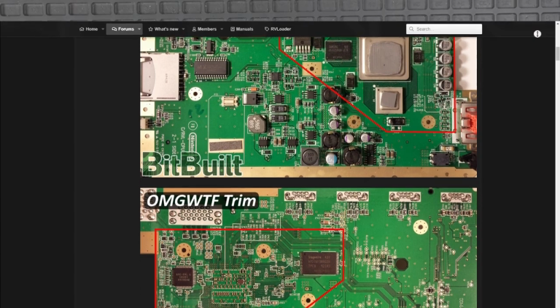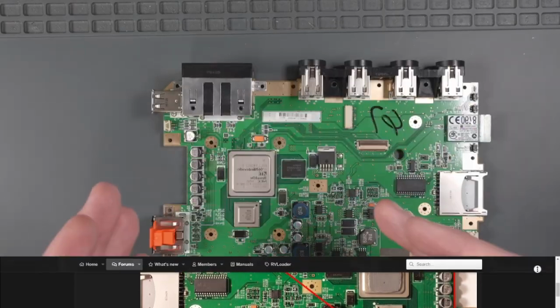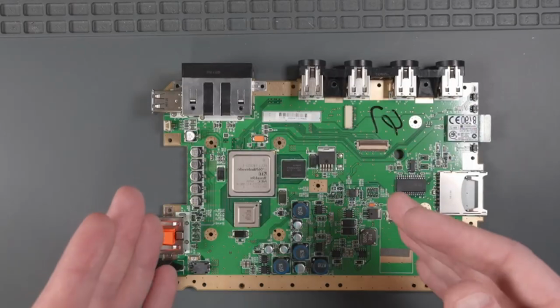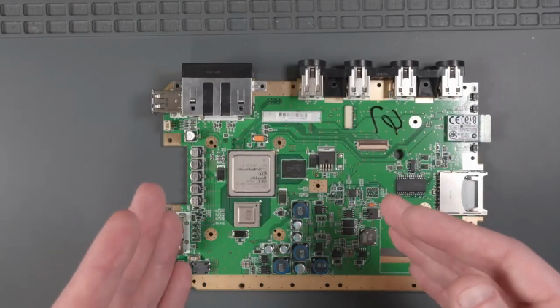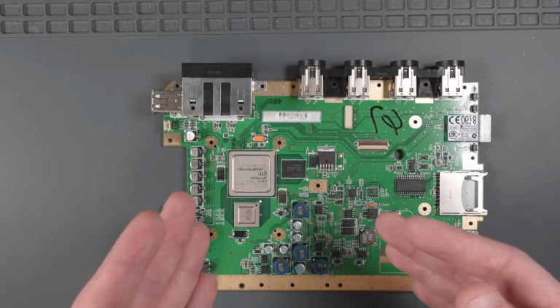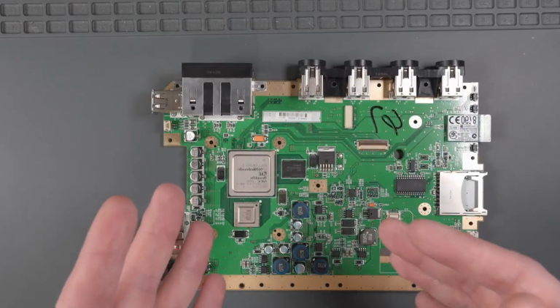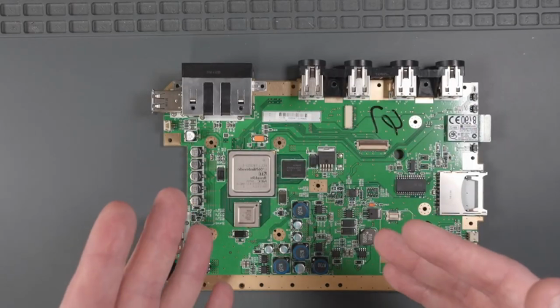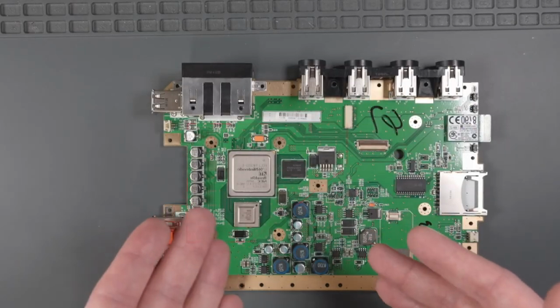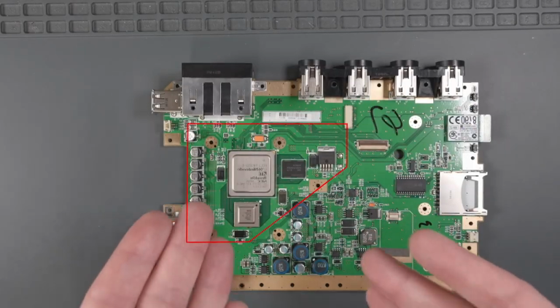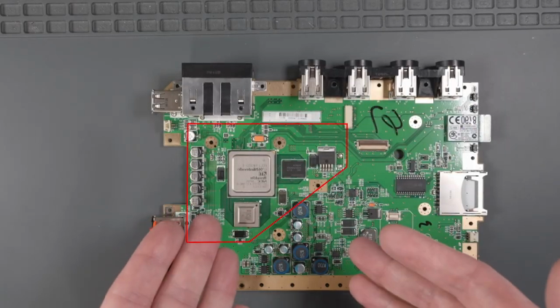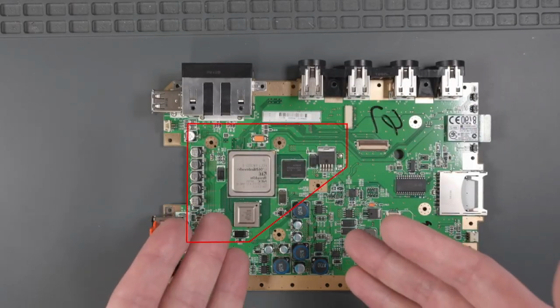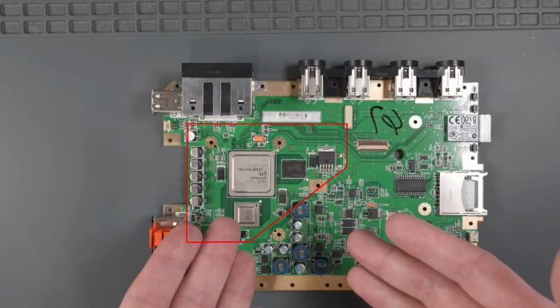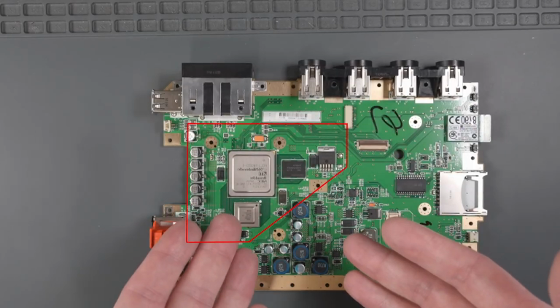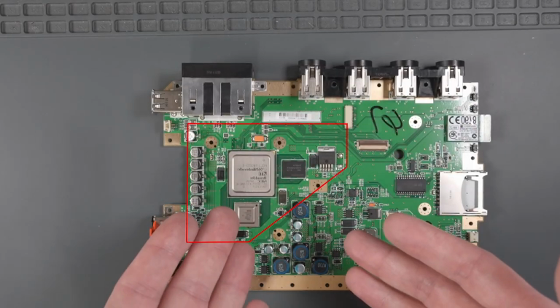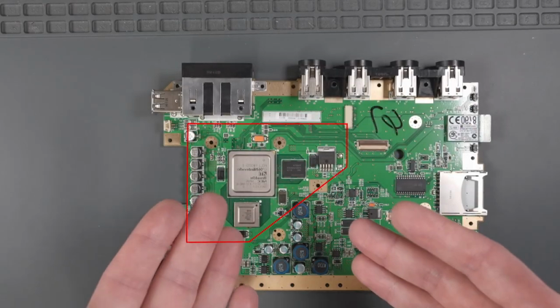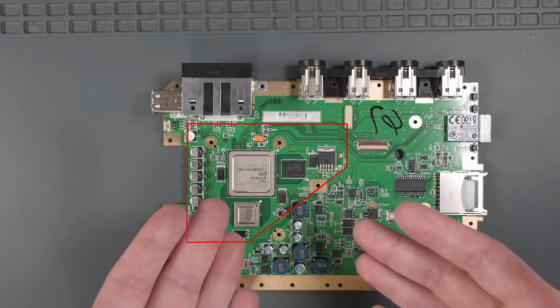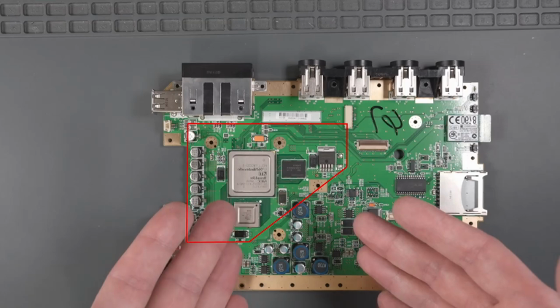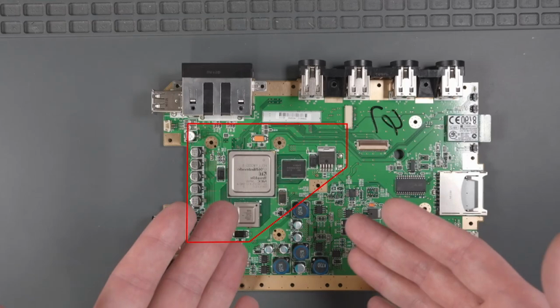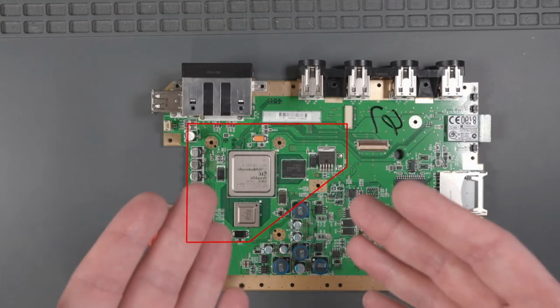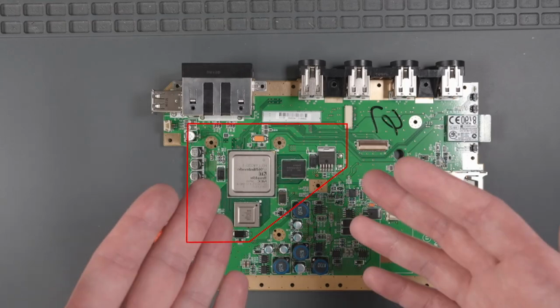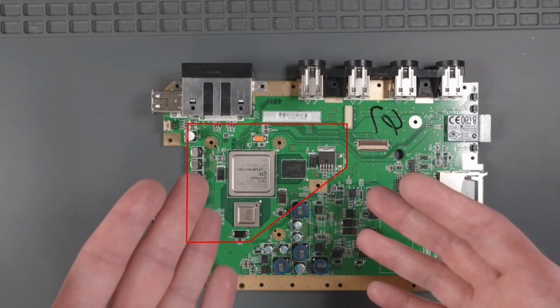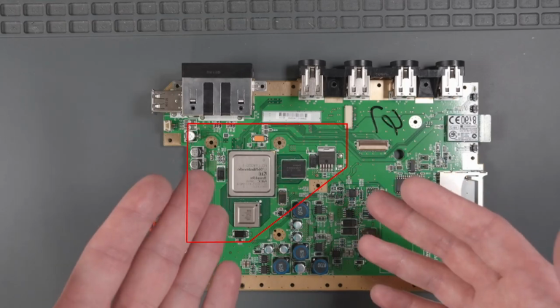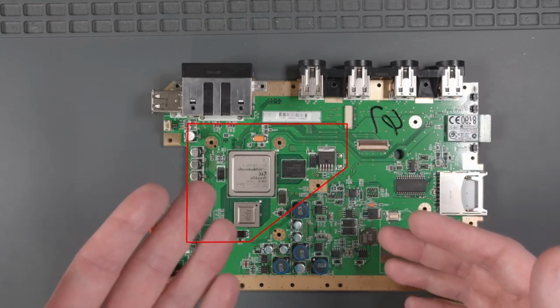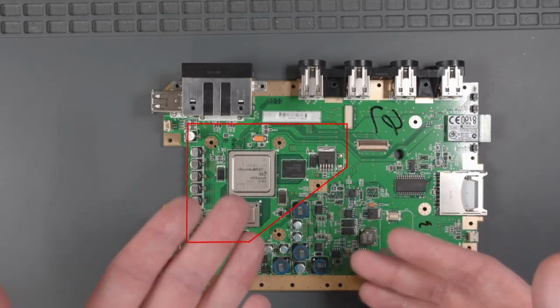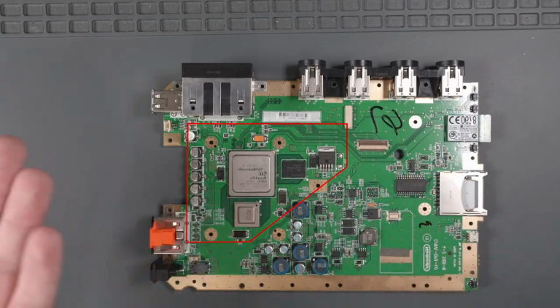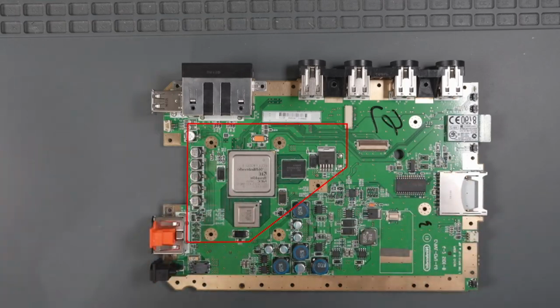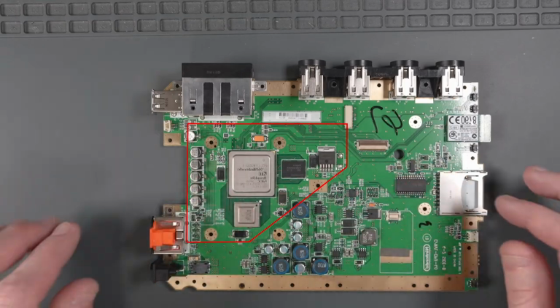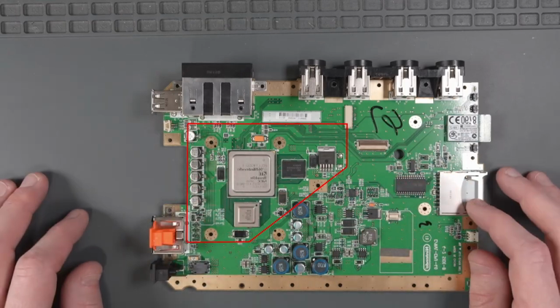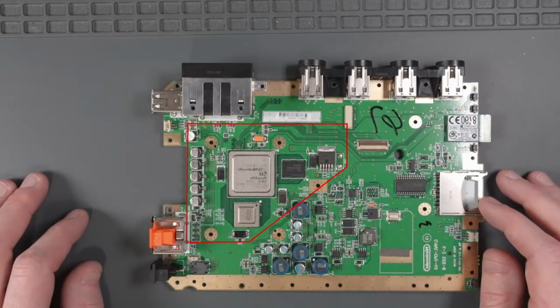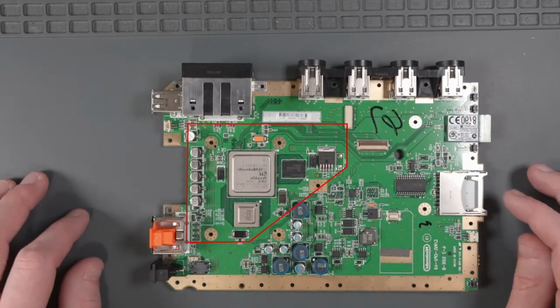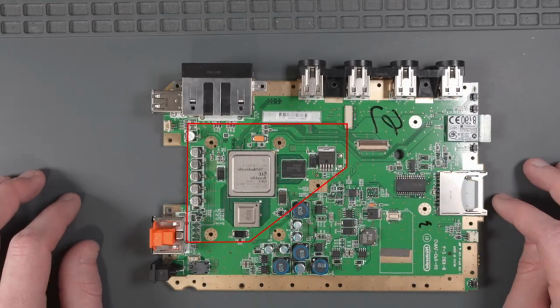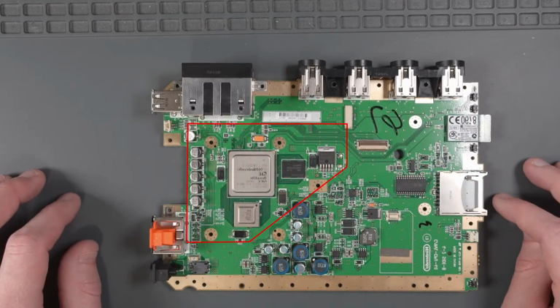We are literally going to cut this Wii motherboard with a Dremel to make it smaller so that it will fit into our handheld console.